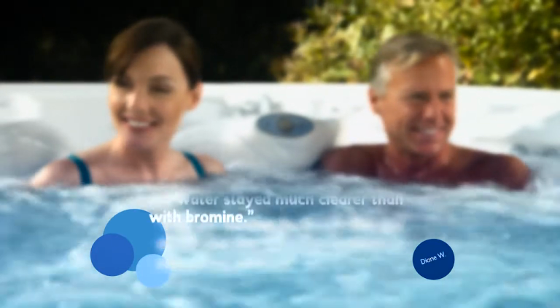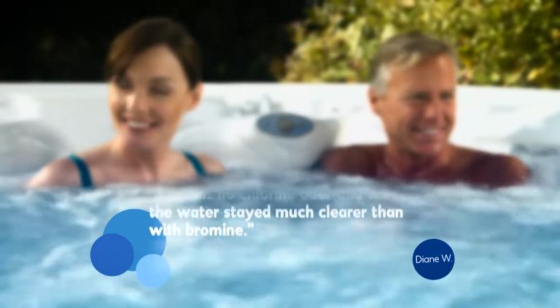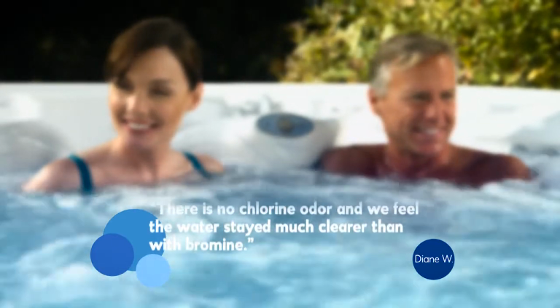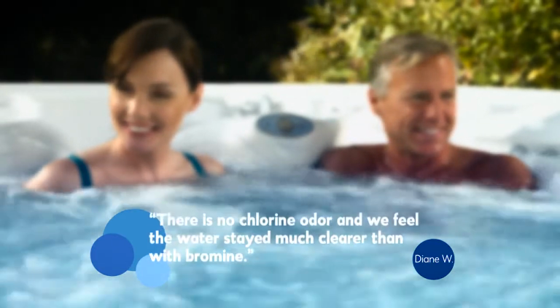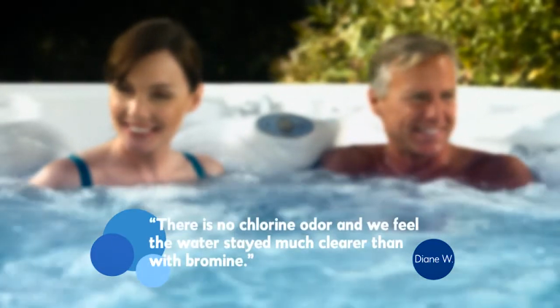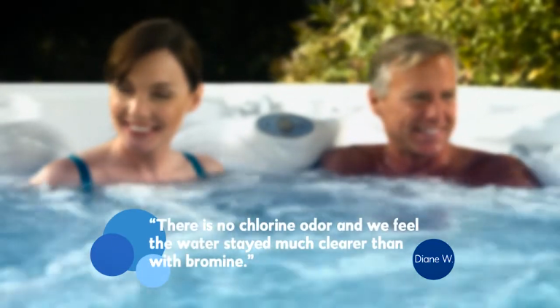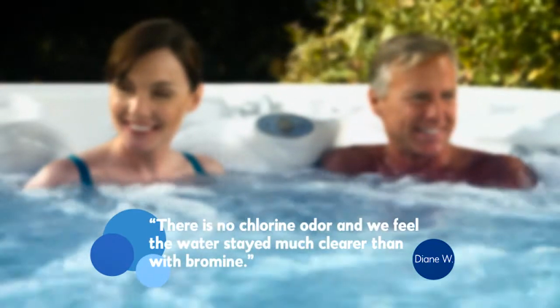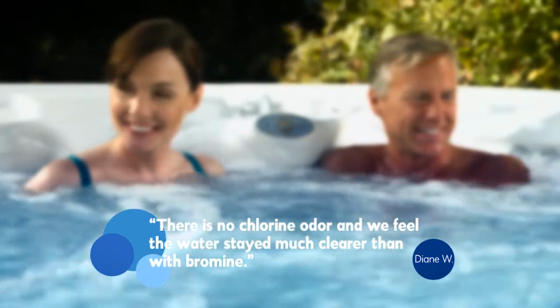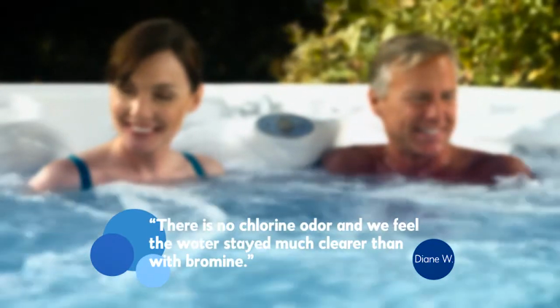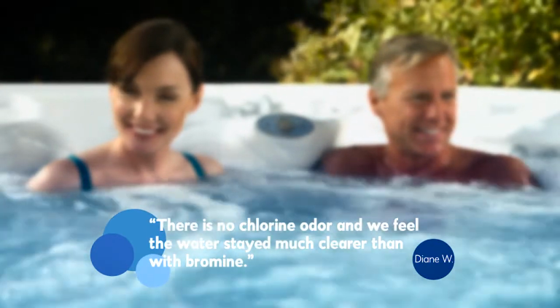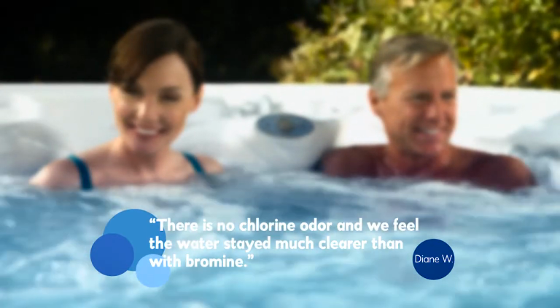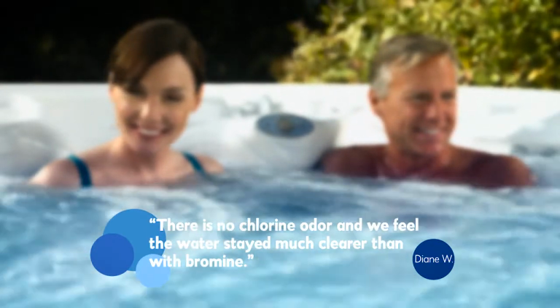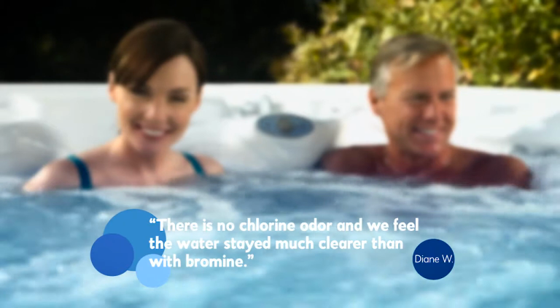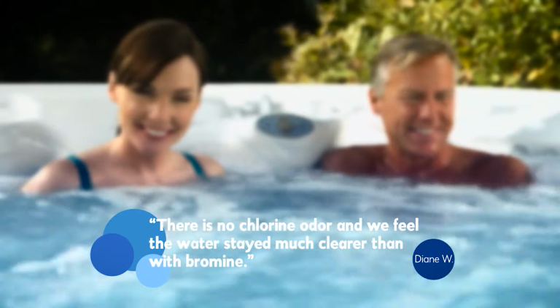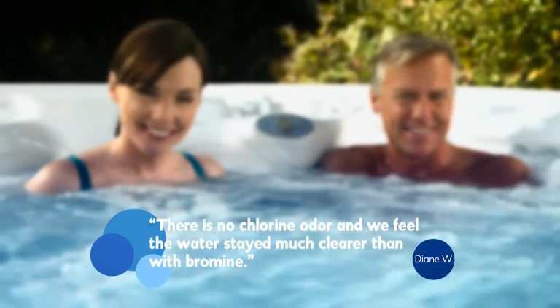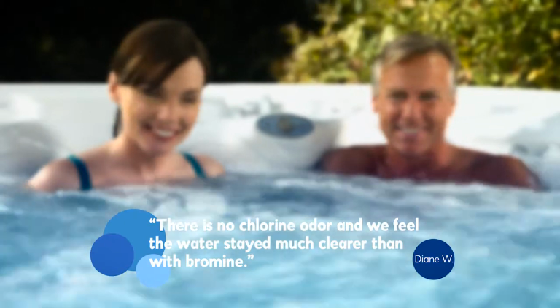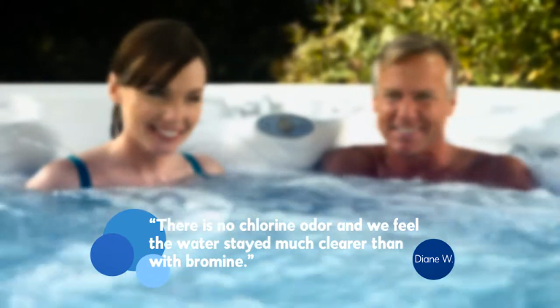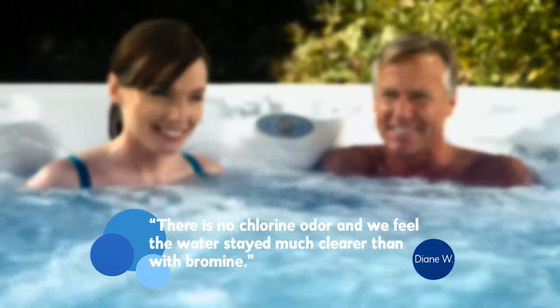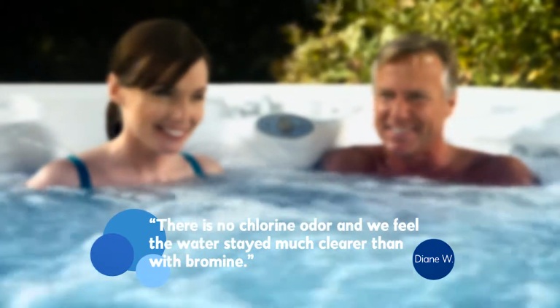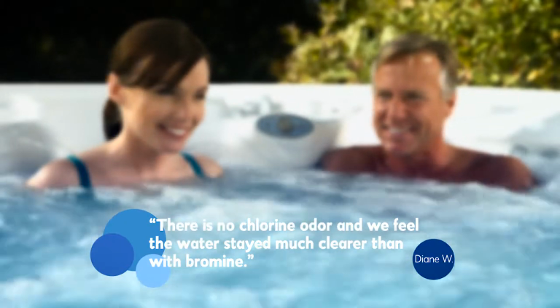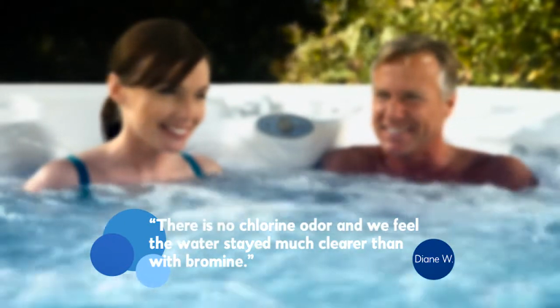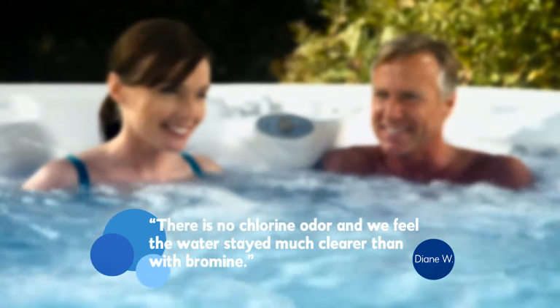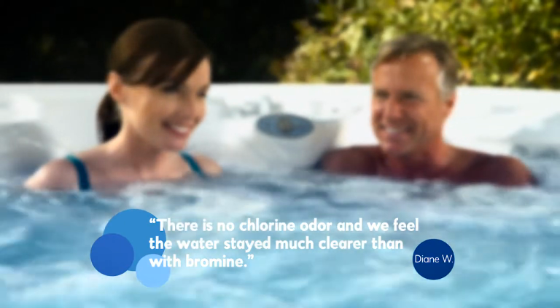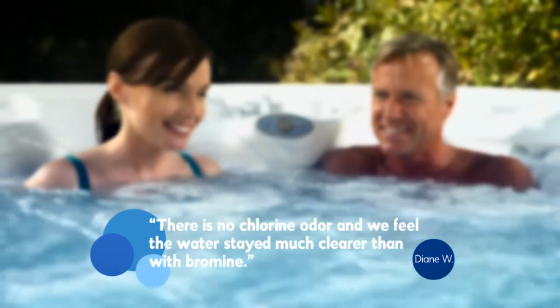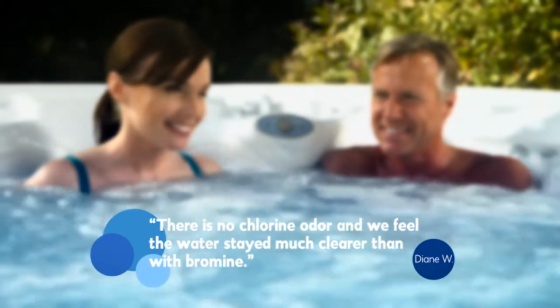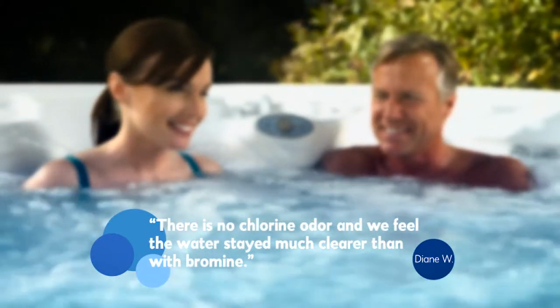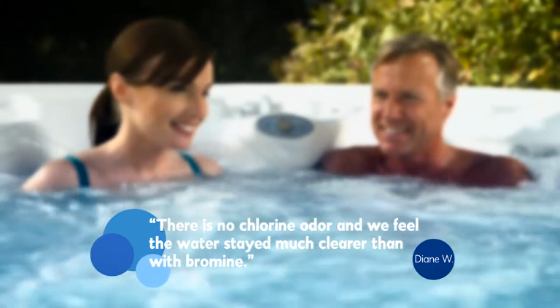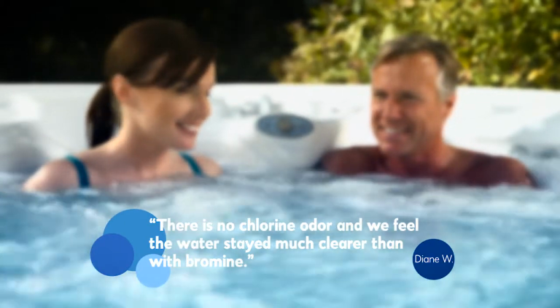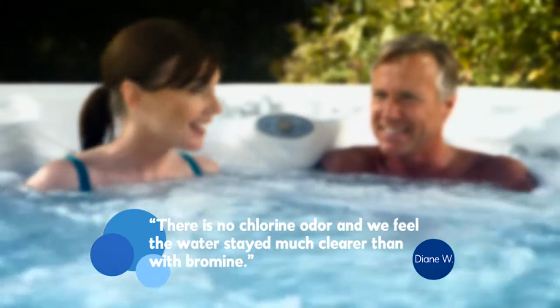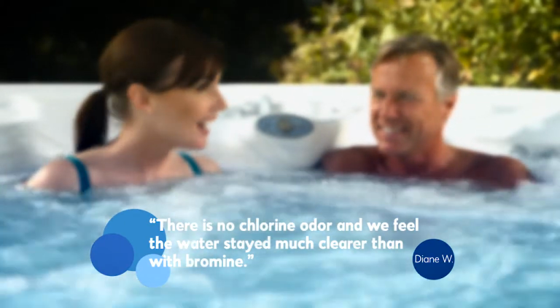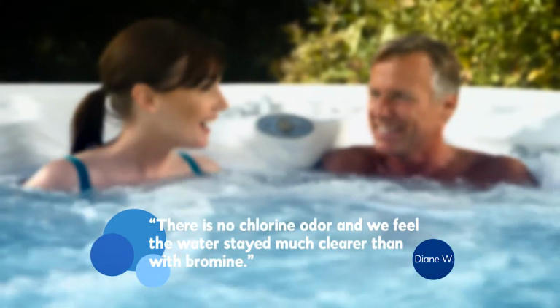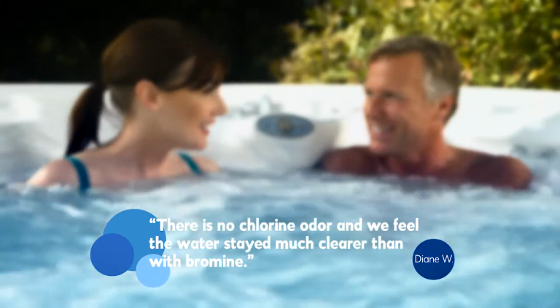Diane W. says: there is no chlorine odor, and we feel the water stayed much clearer than with bromine.